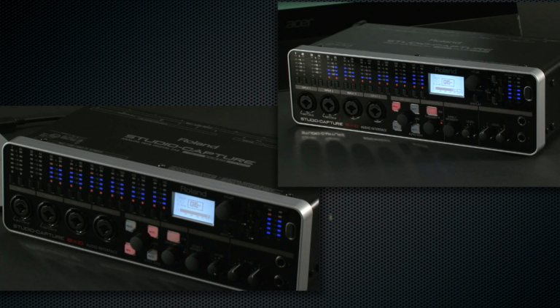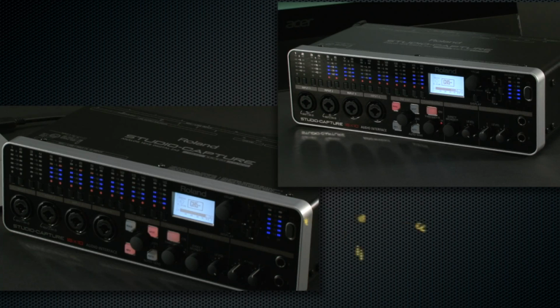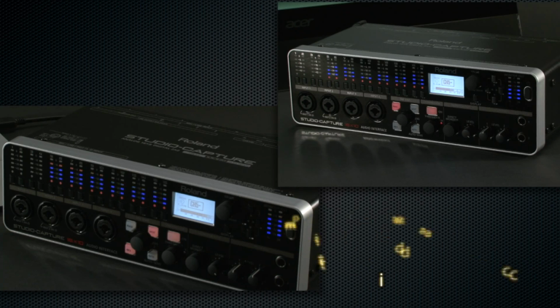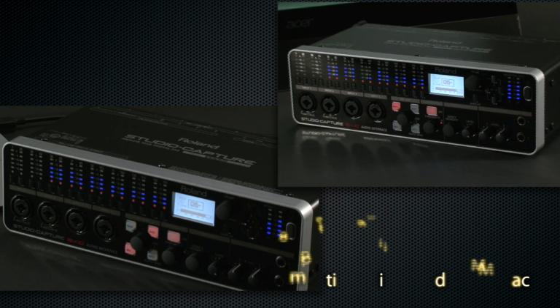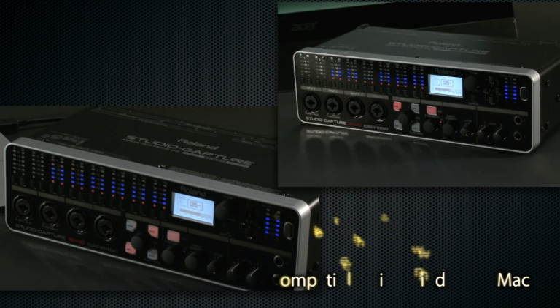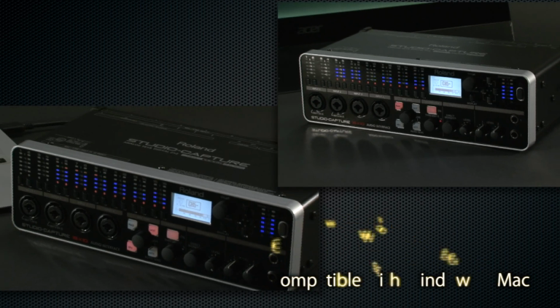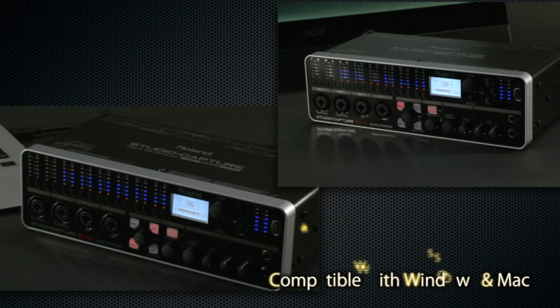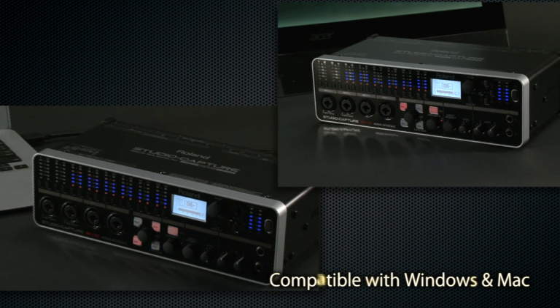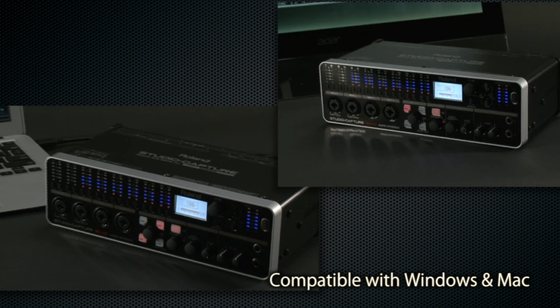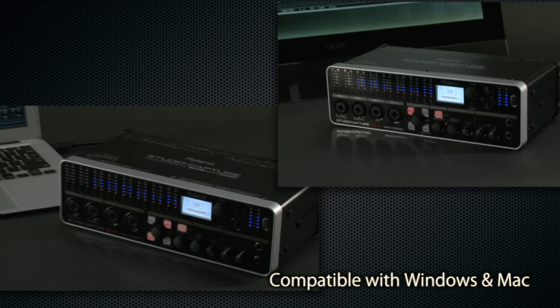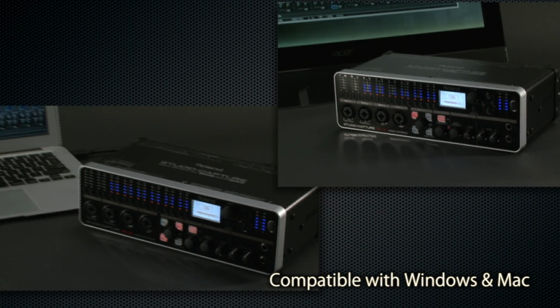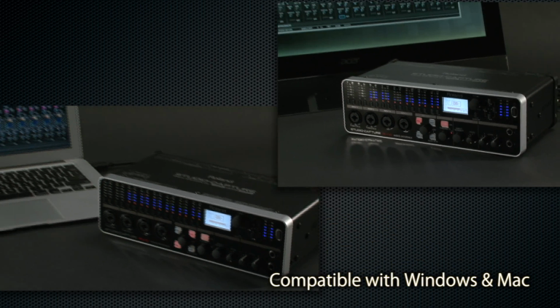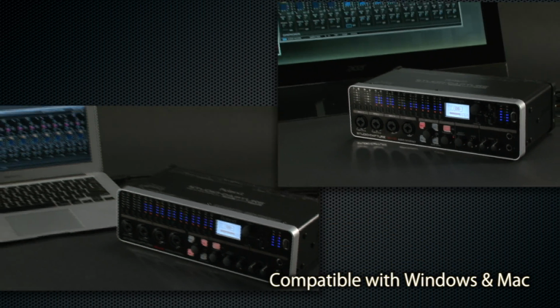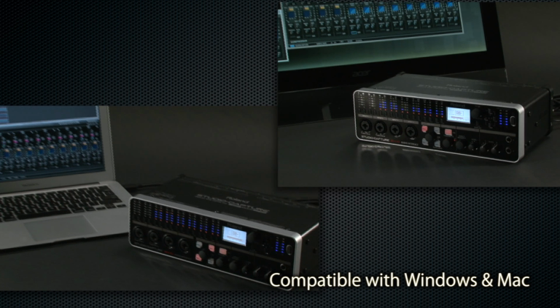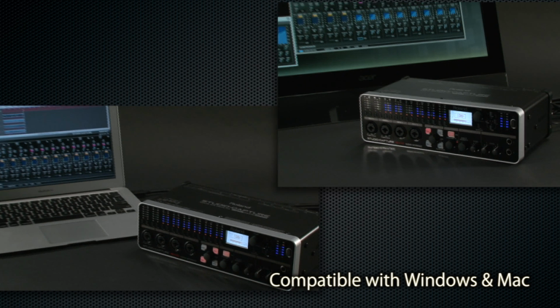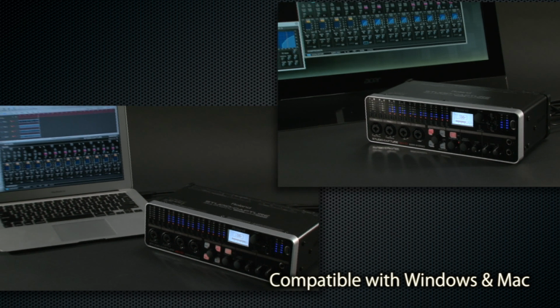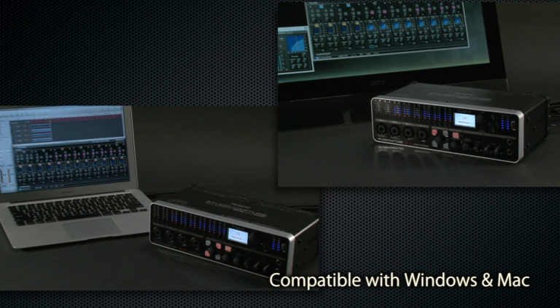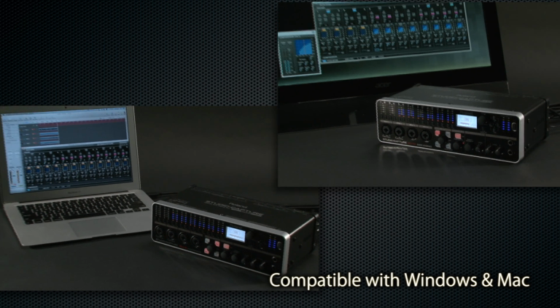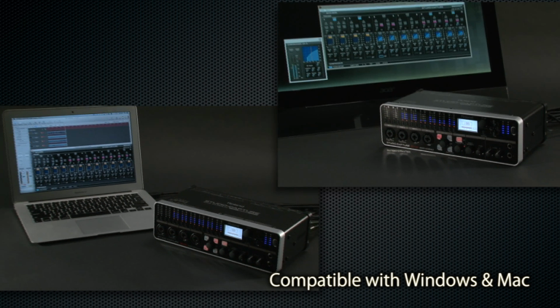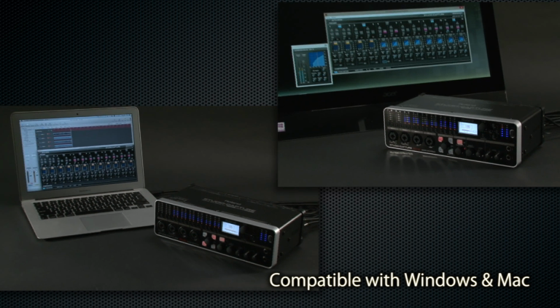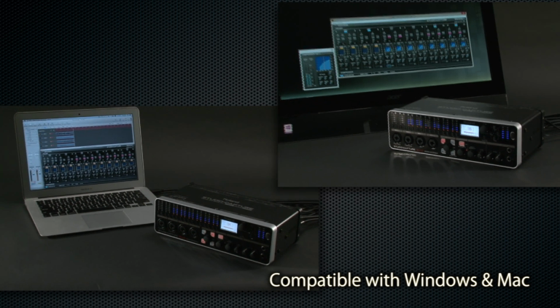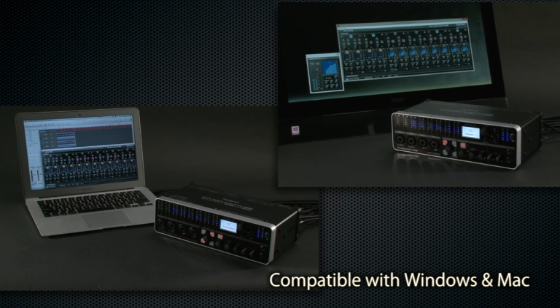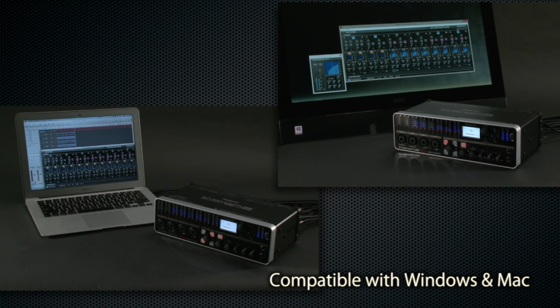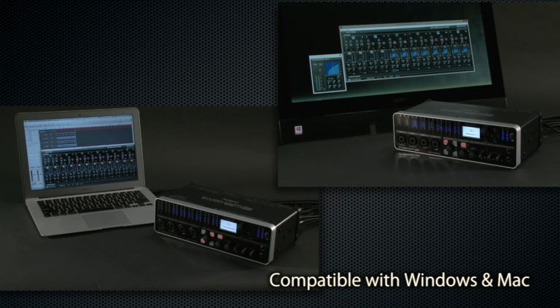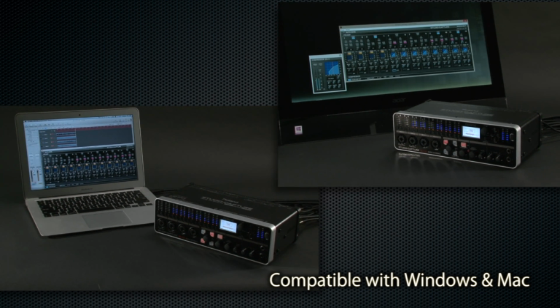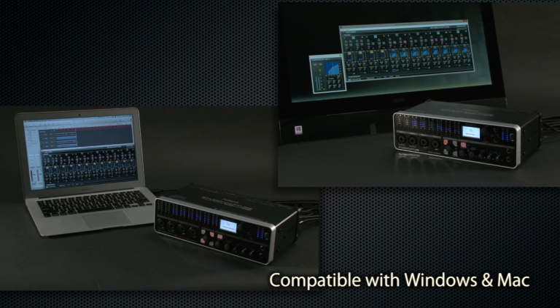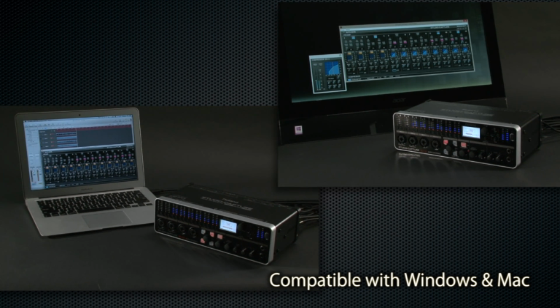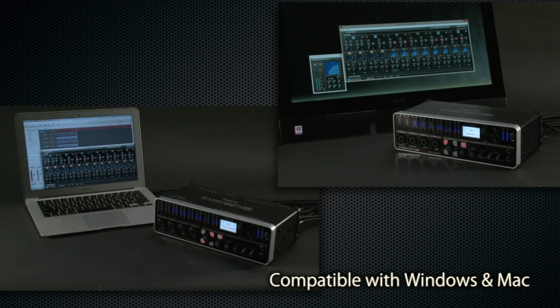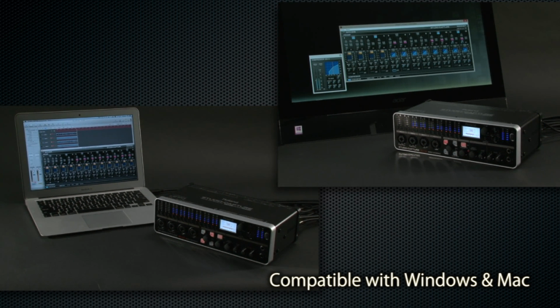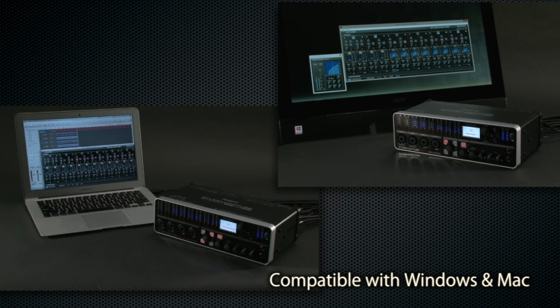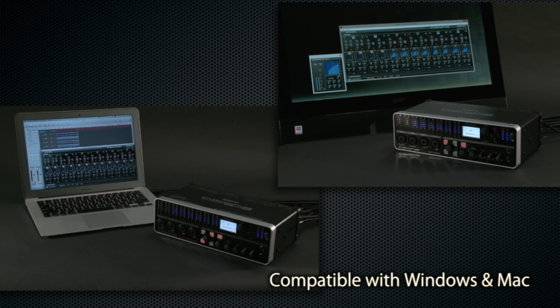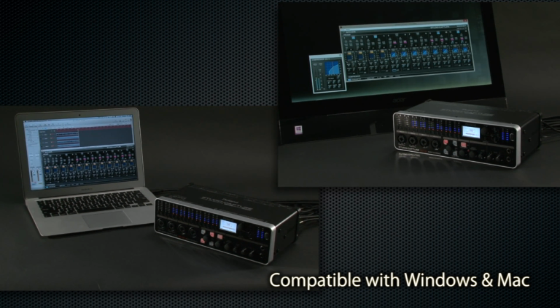The driver fully supports both Windows and Mac, making Studio Capture compatible with Cakewalk Sonar and other DAW programs.